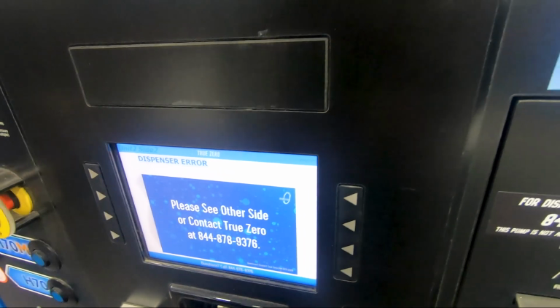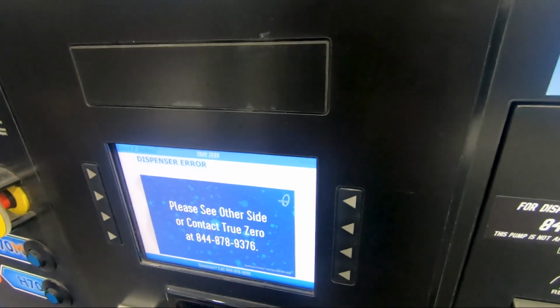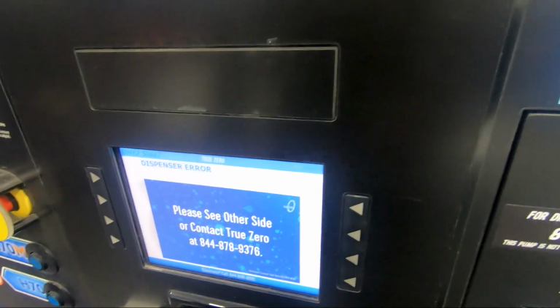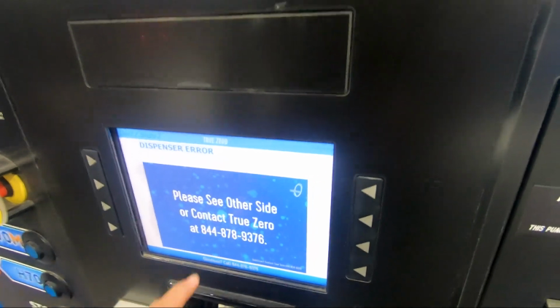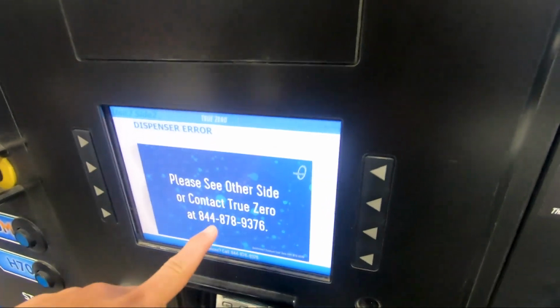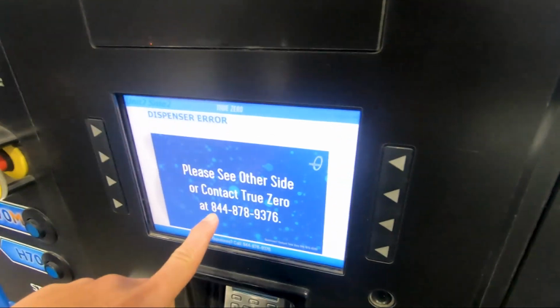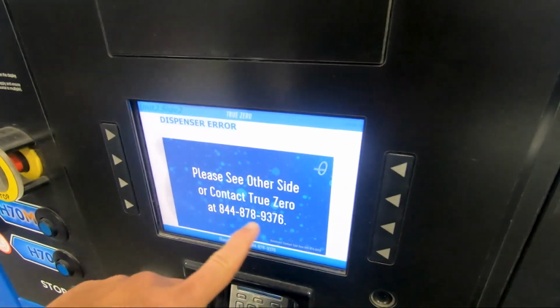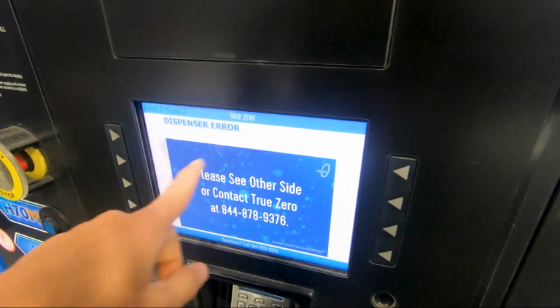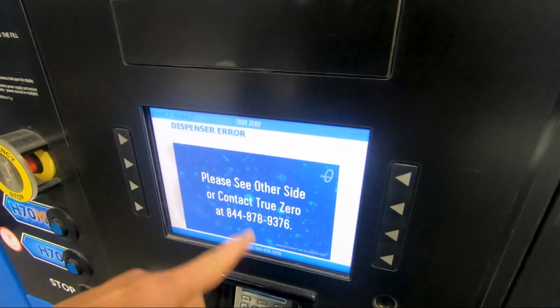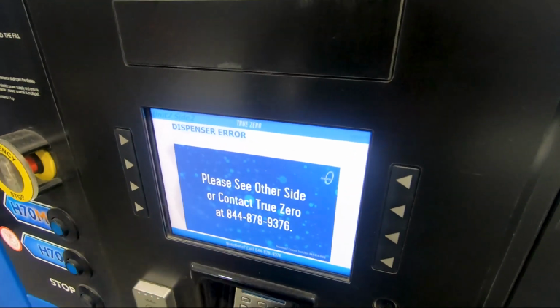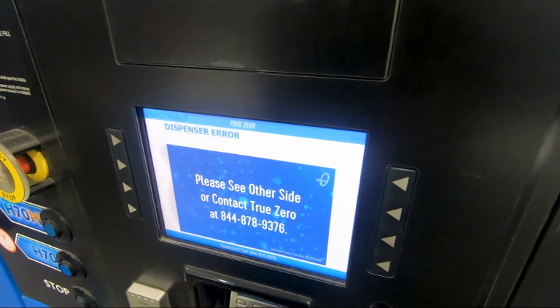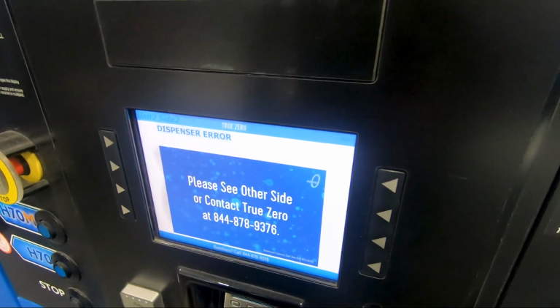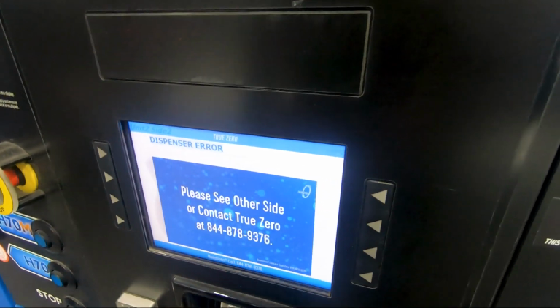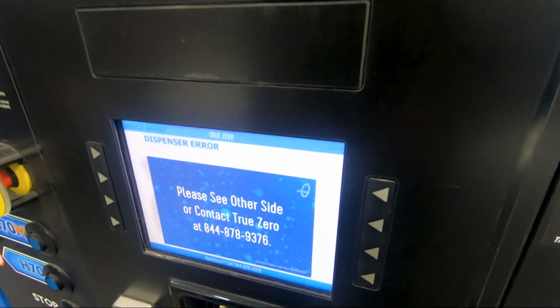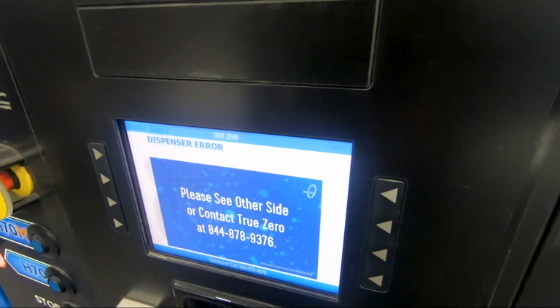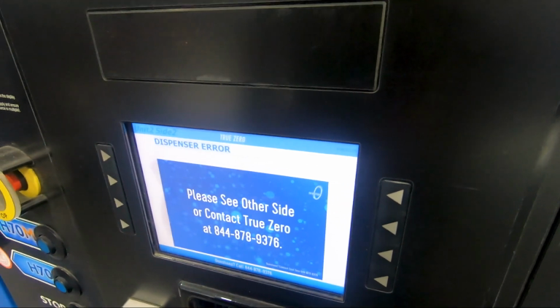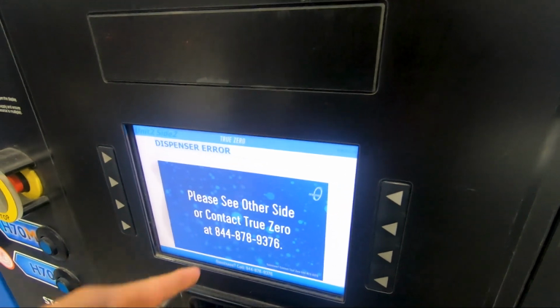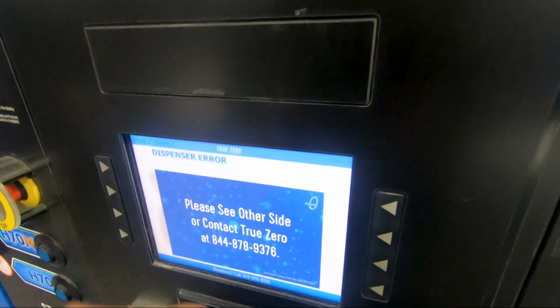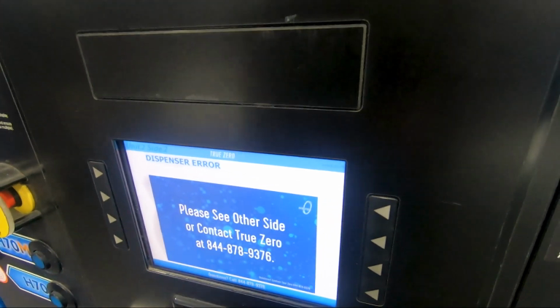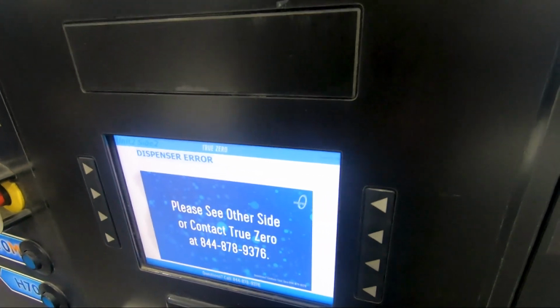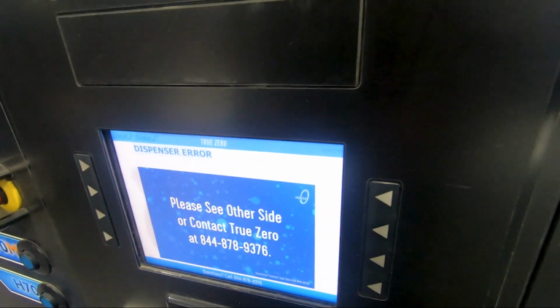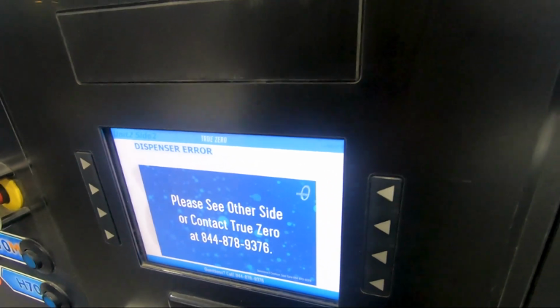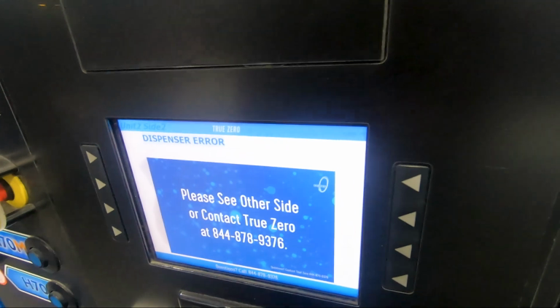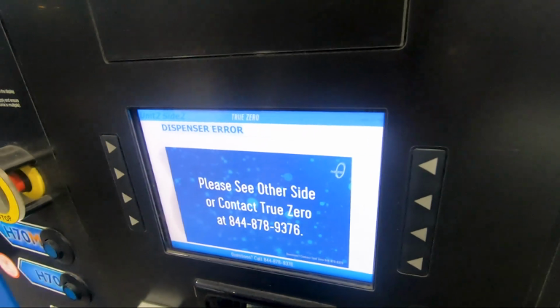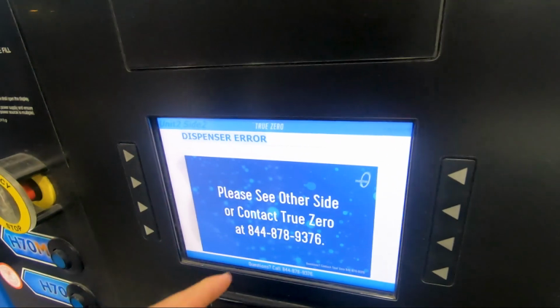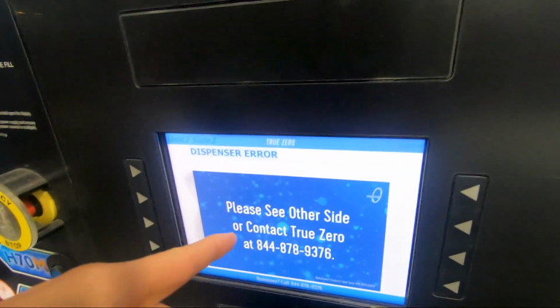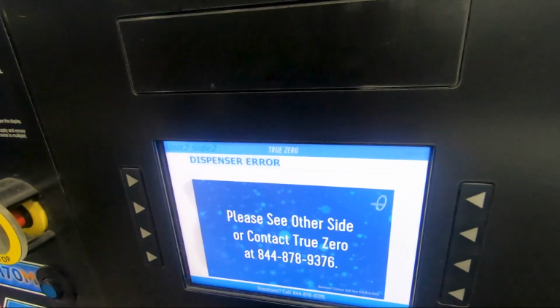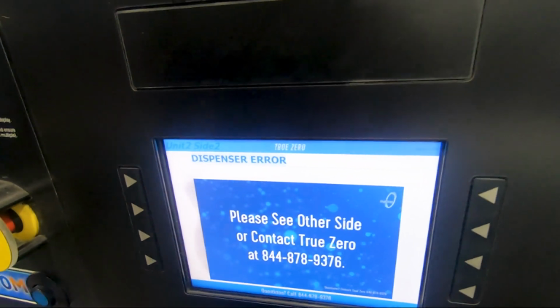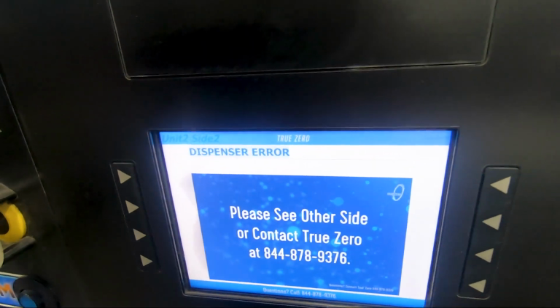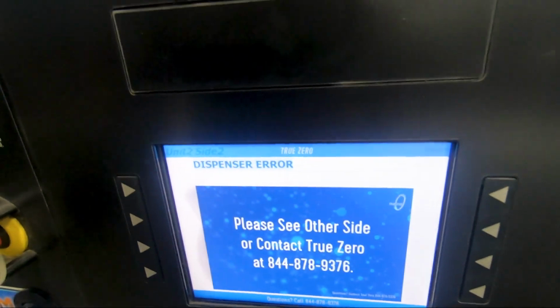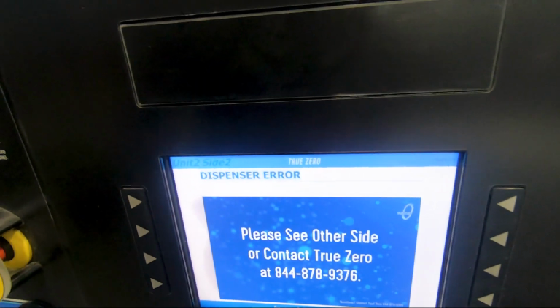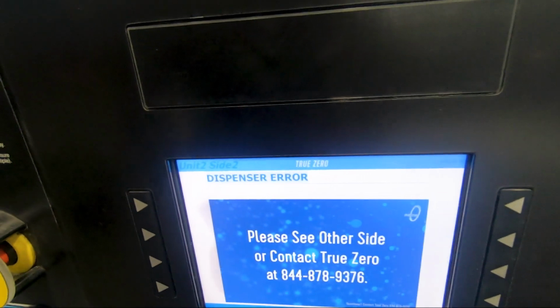Whenever you see this, it means it's not working anymore. You can call, but it takes forever. I'm going to go to a different pump.